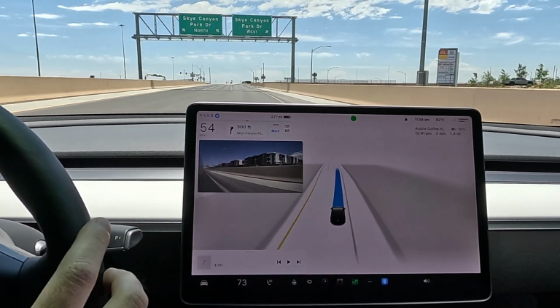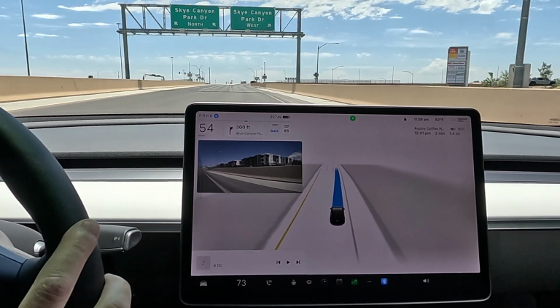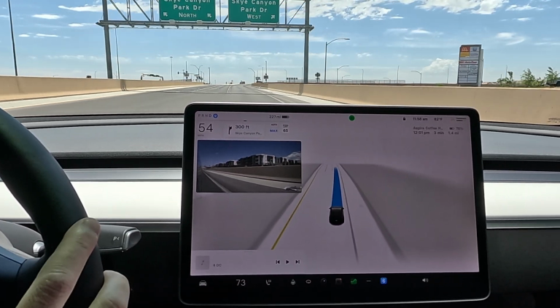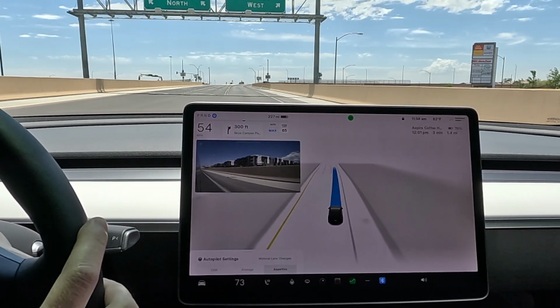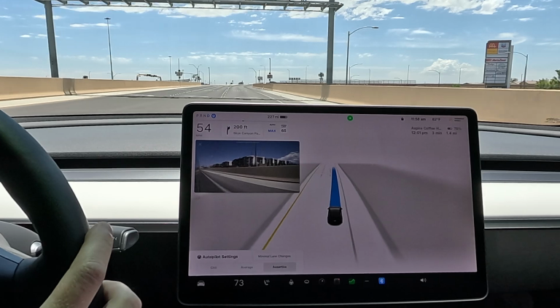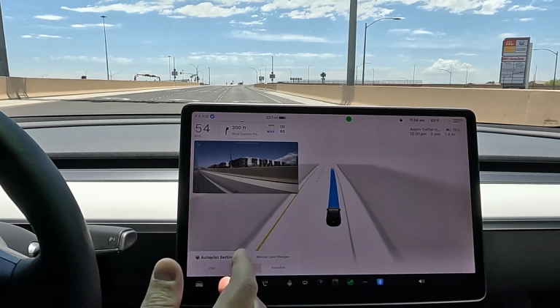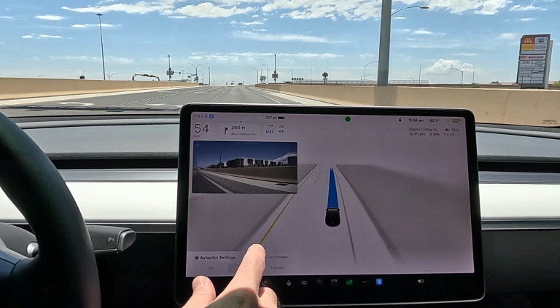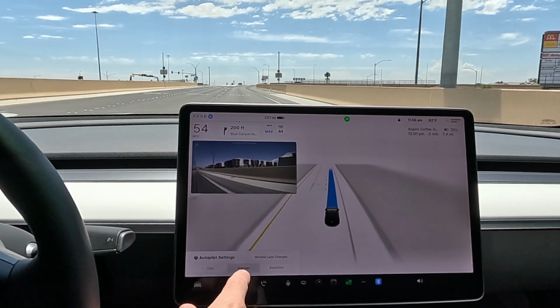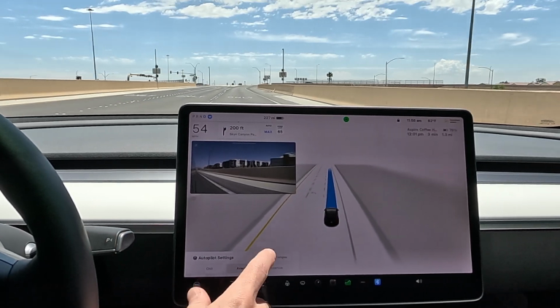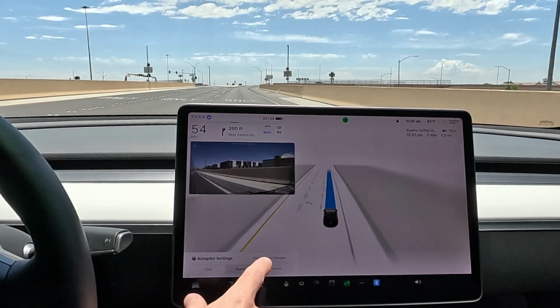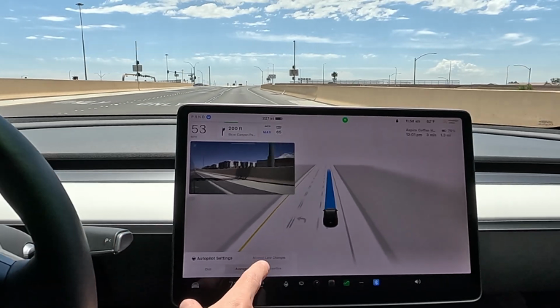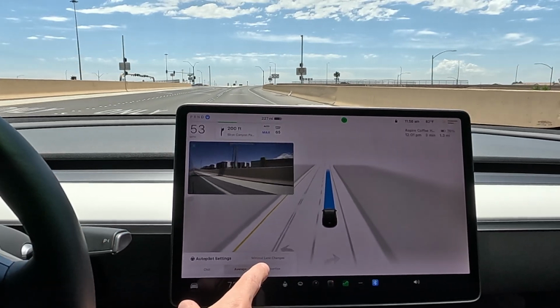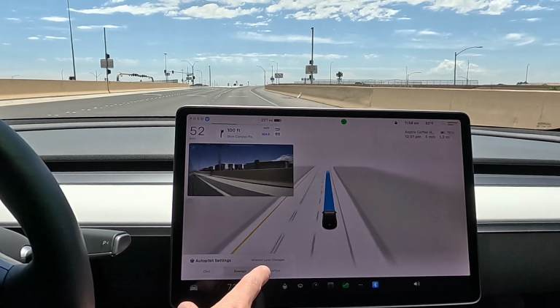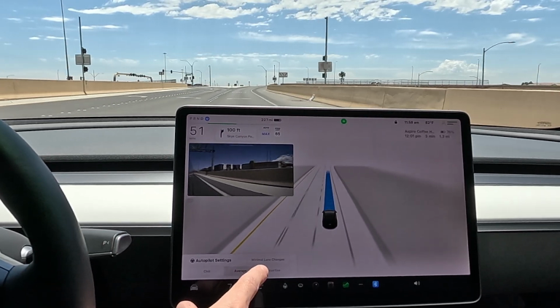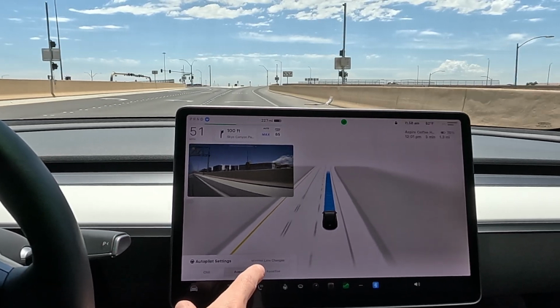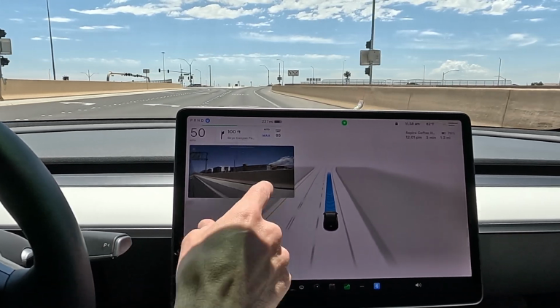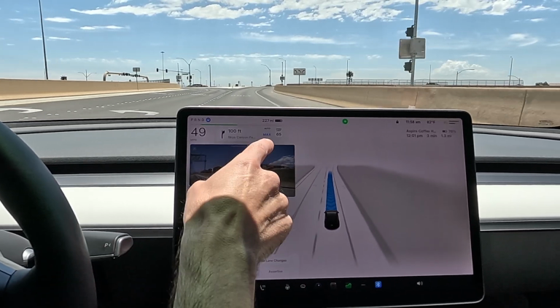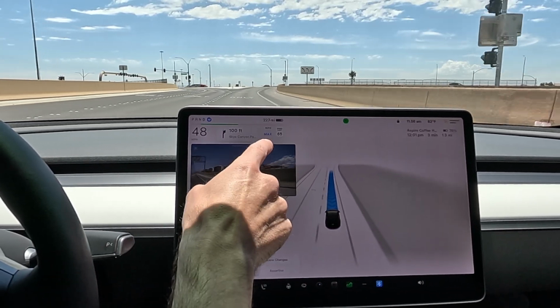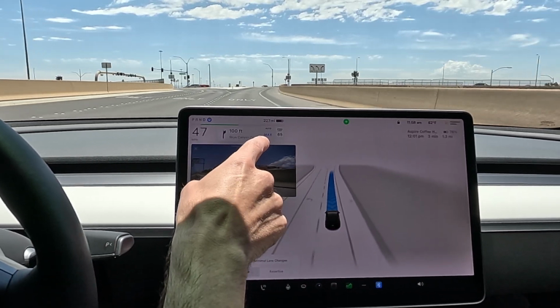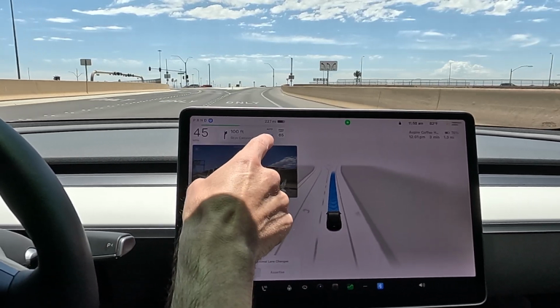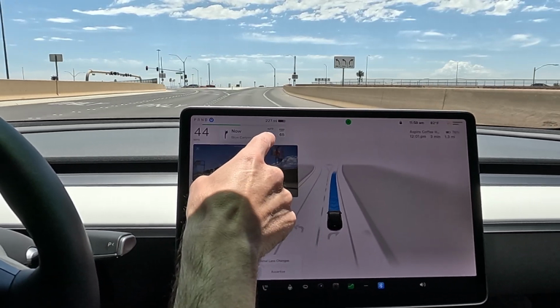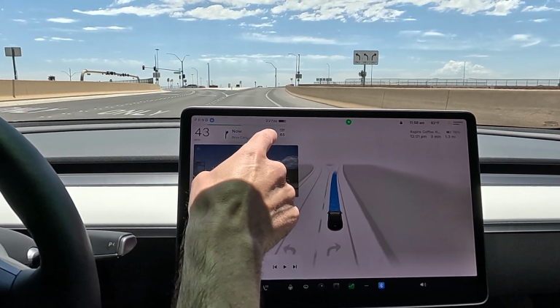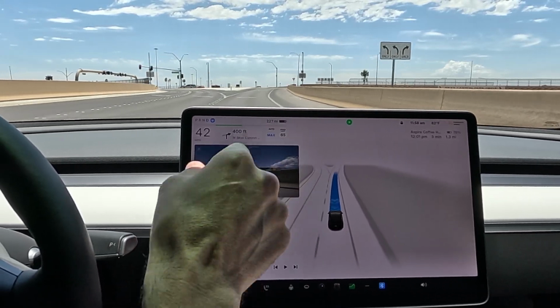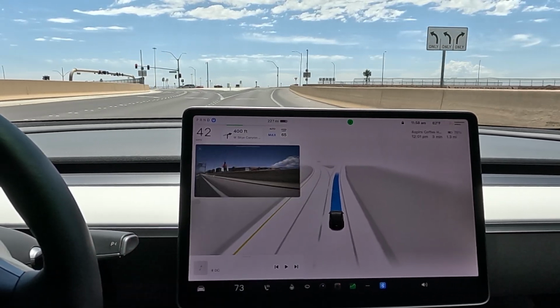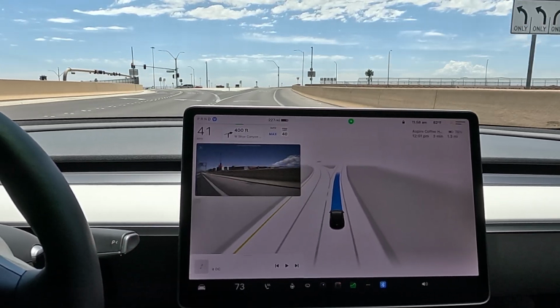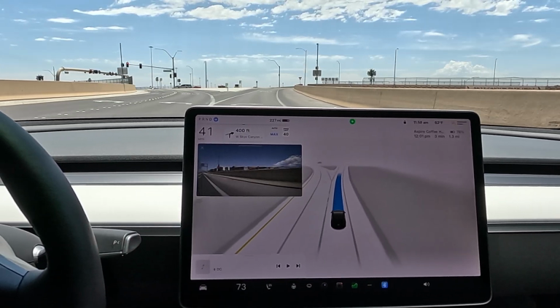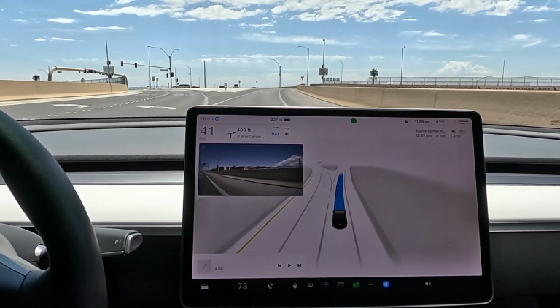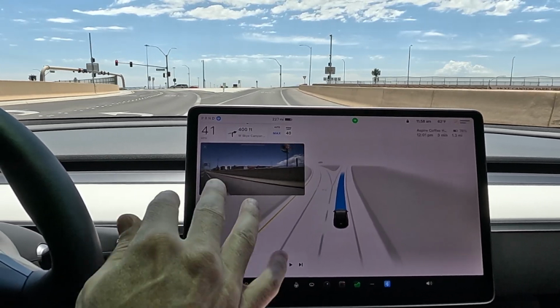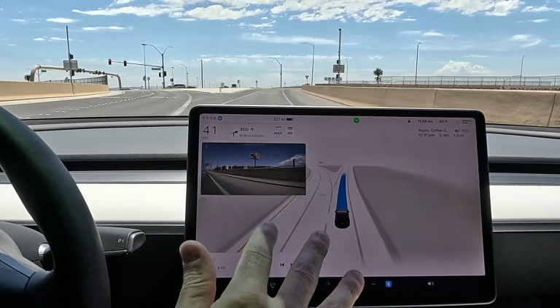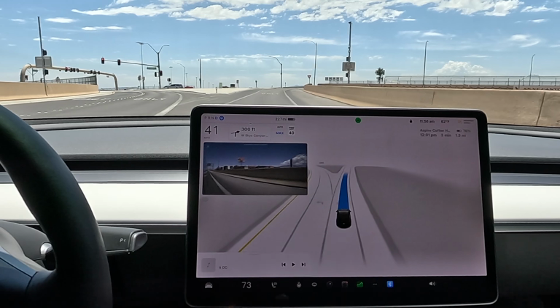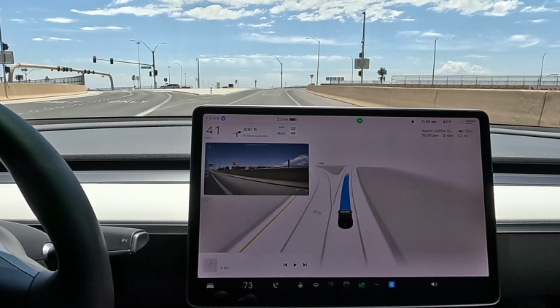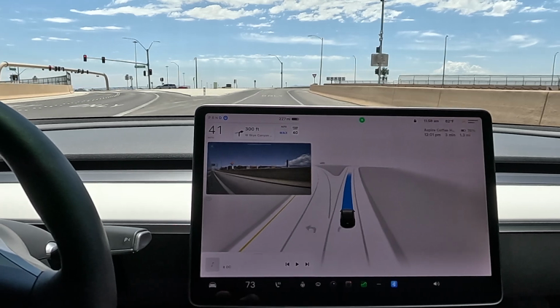Let's check our settings. I'm going to keep it on average today, minimal lane changes off. I do have the automatic set speed offset turned on, so beta is controlling the speed.